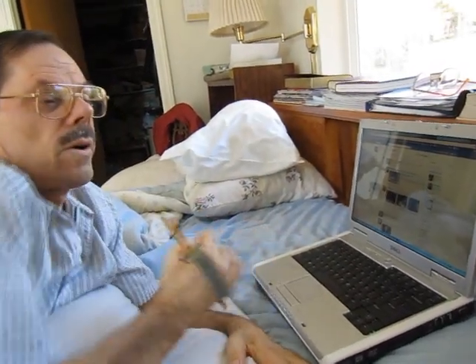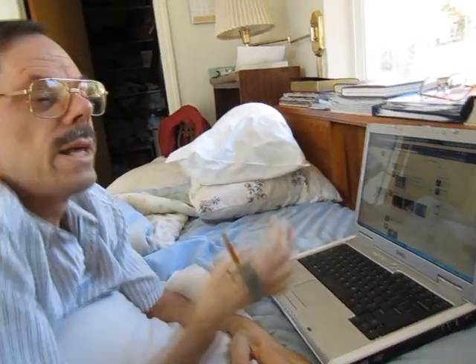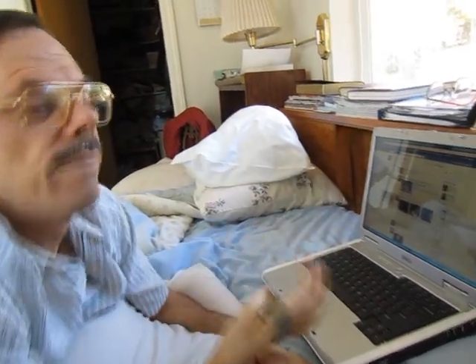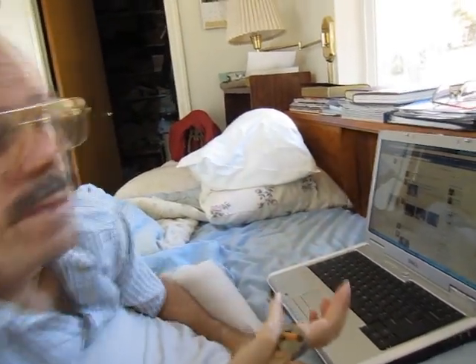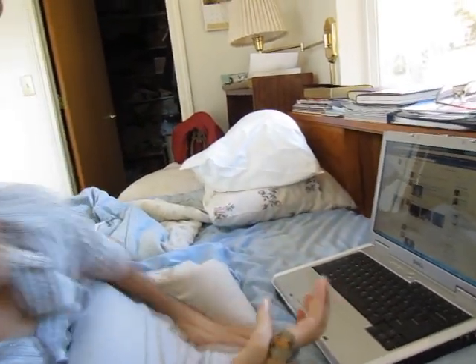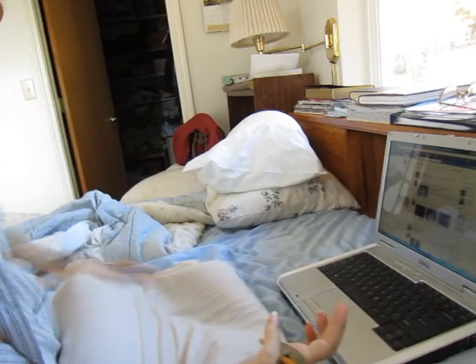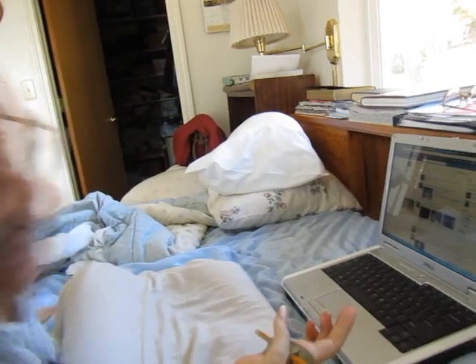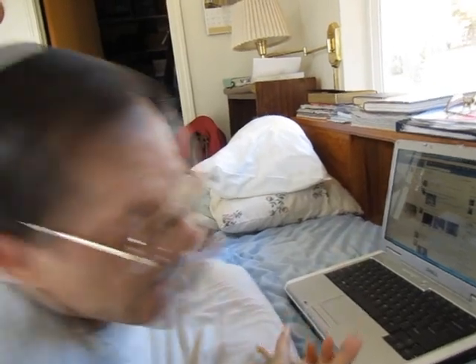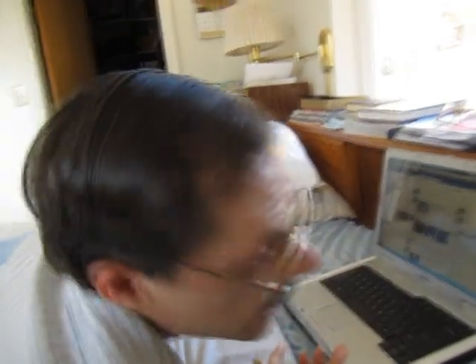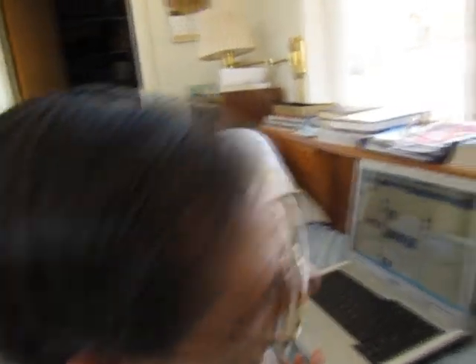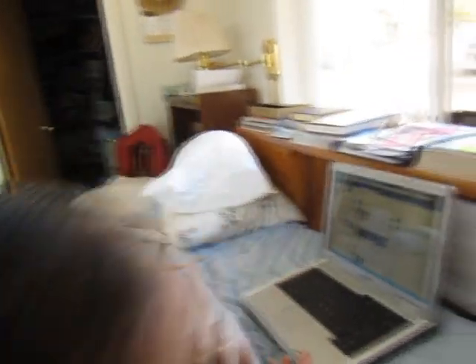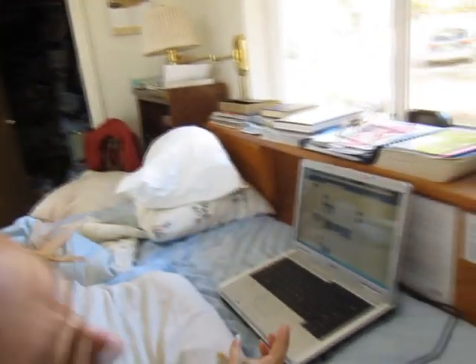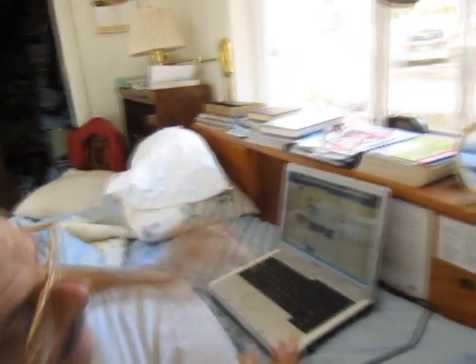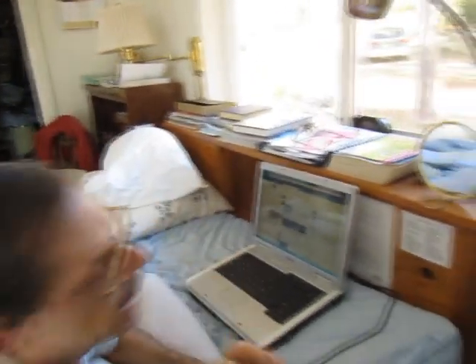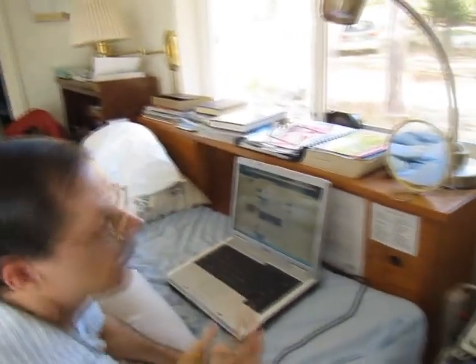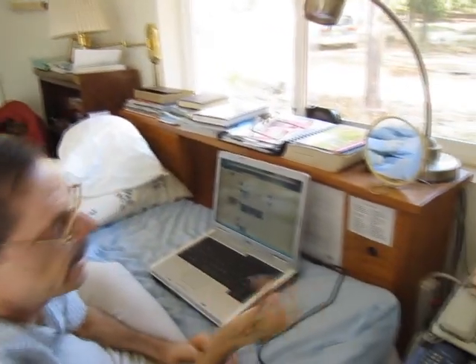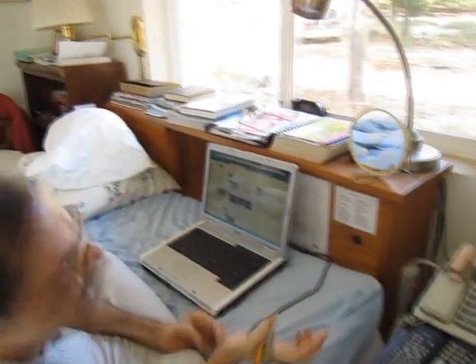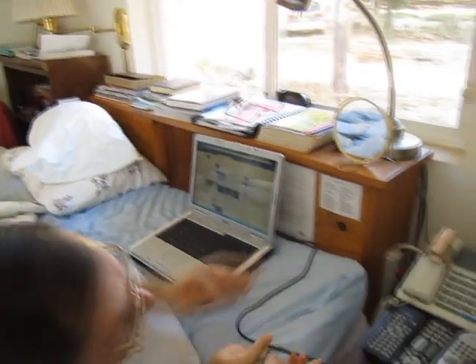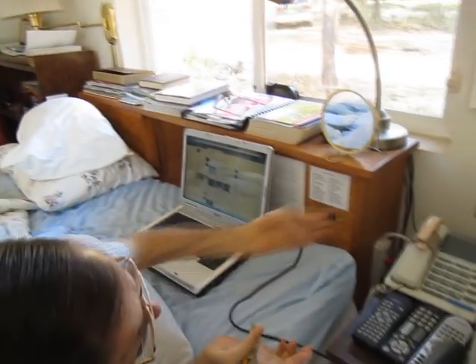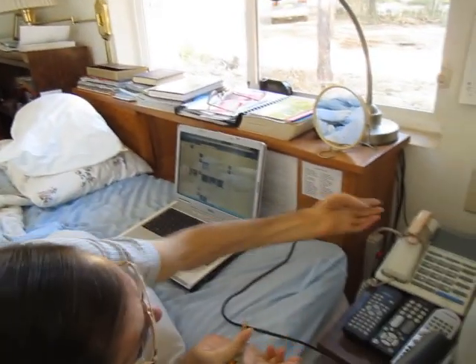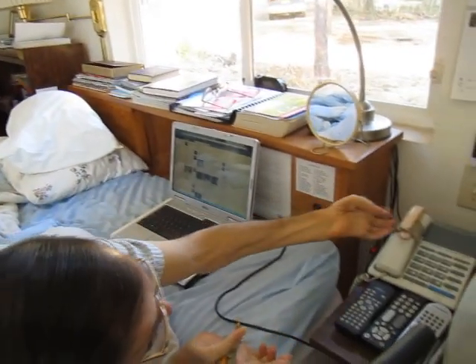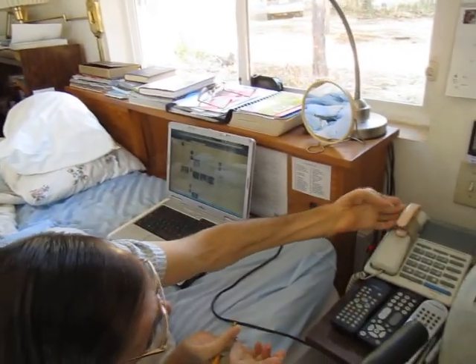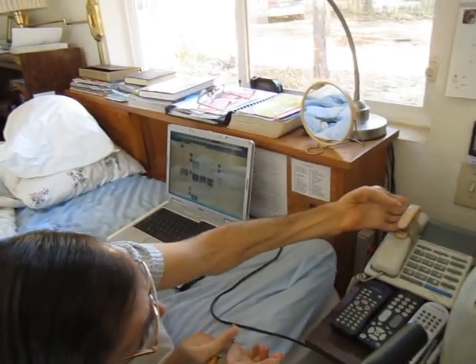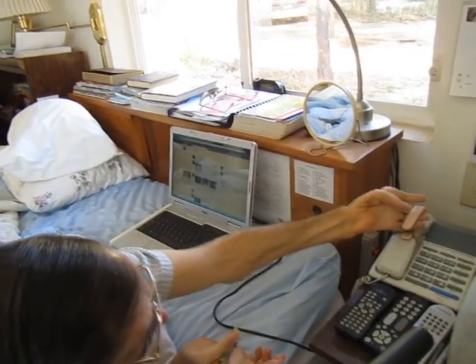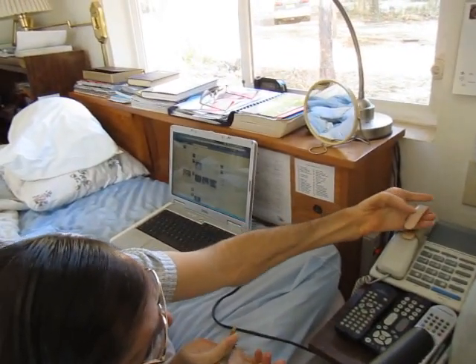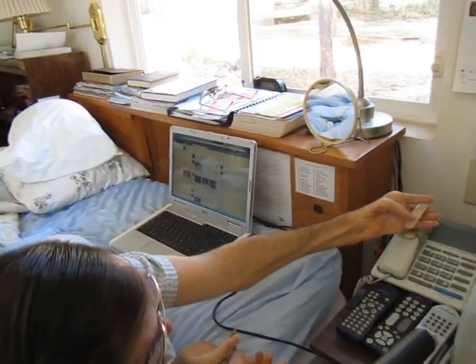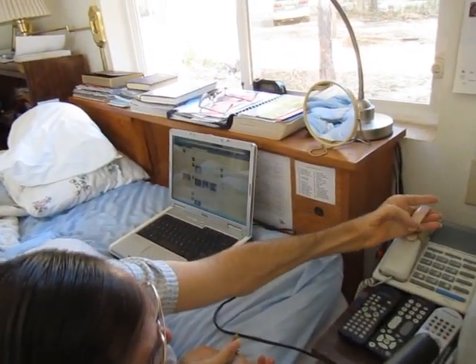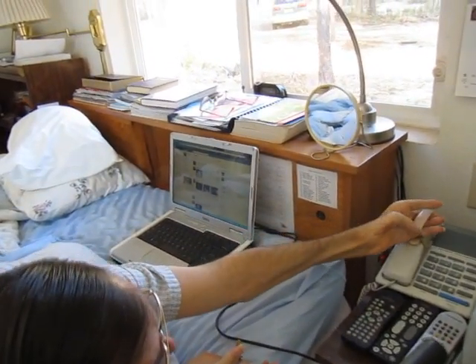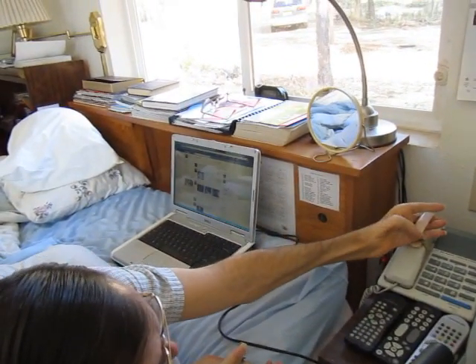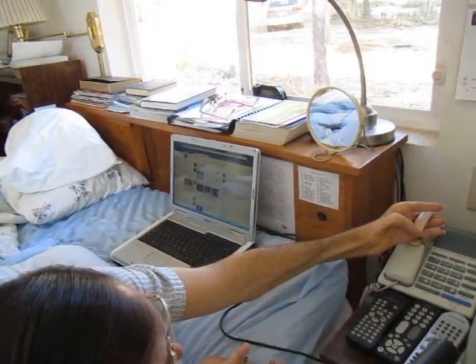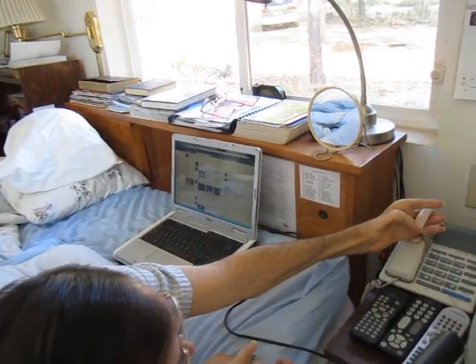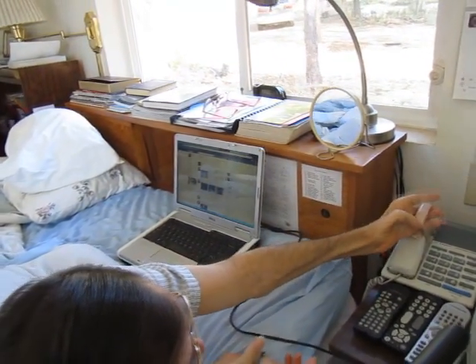The phone just rang. I have a special handle on it that I can just grab it like this and talk.